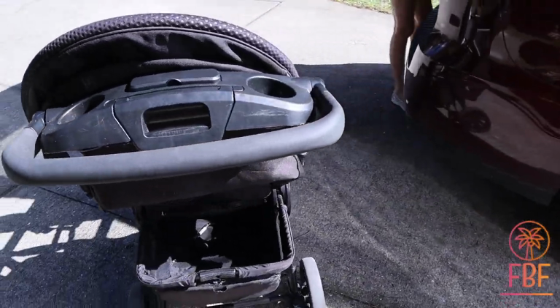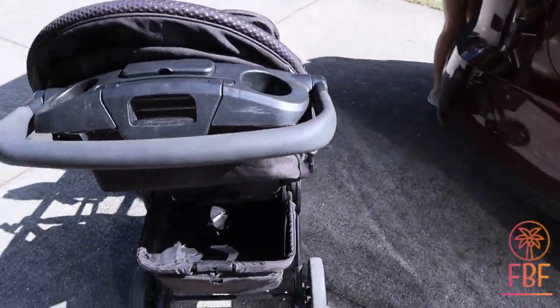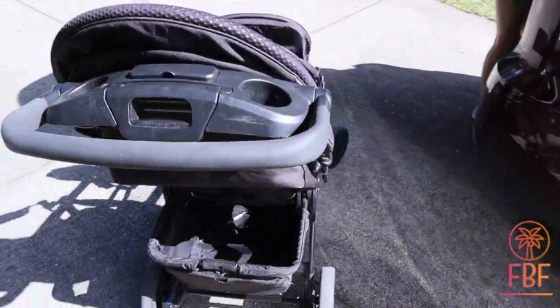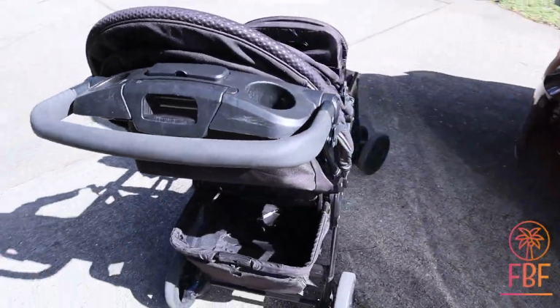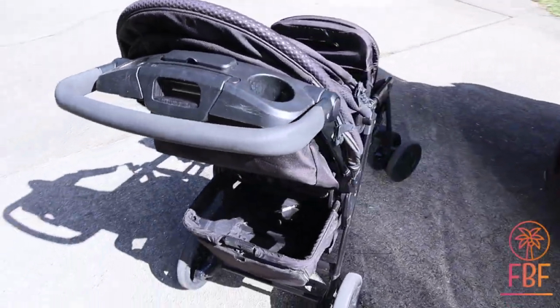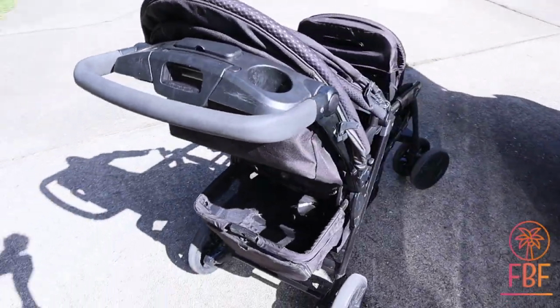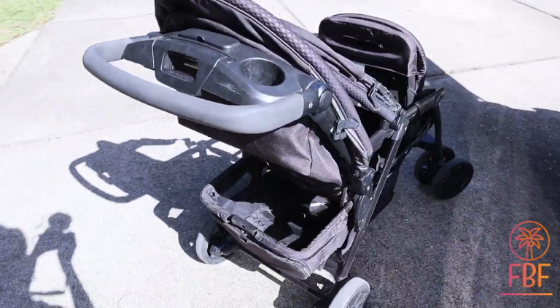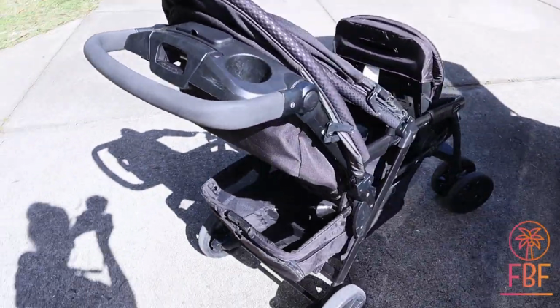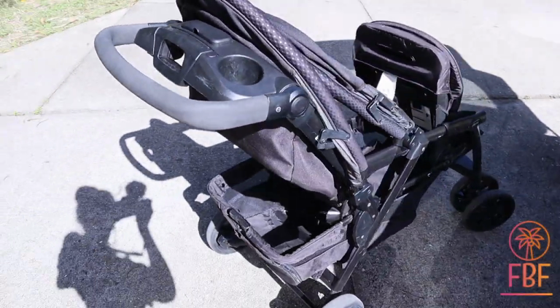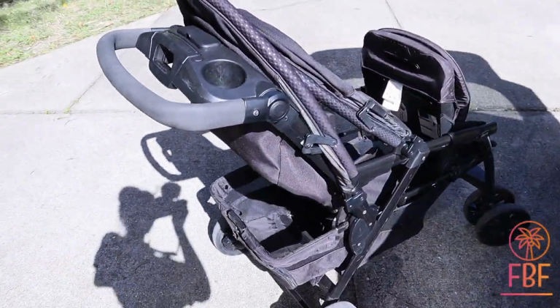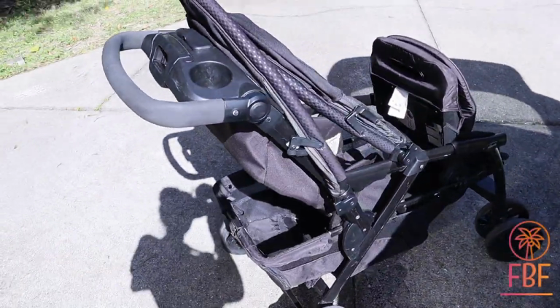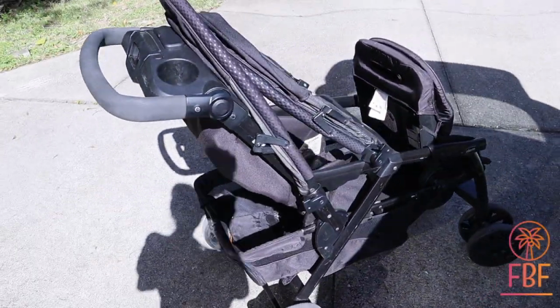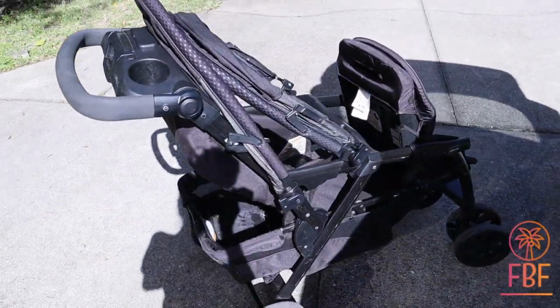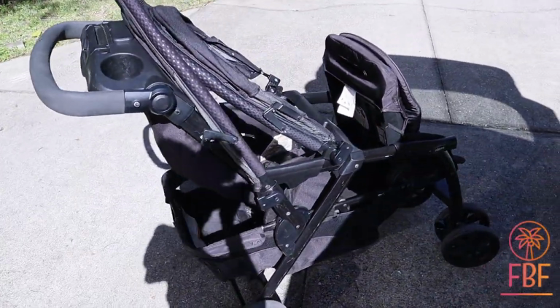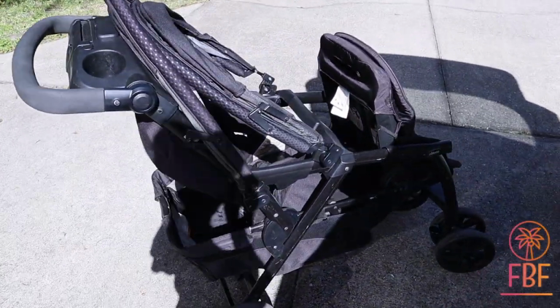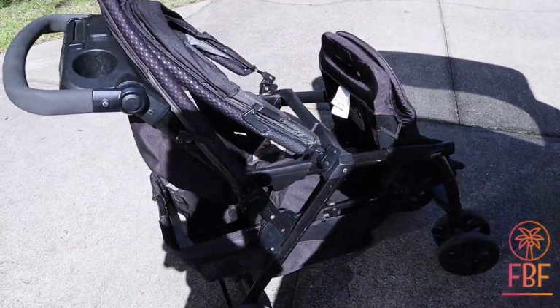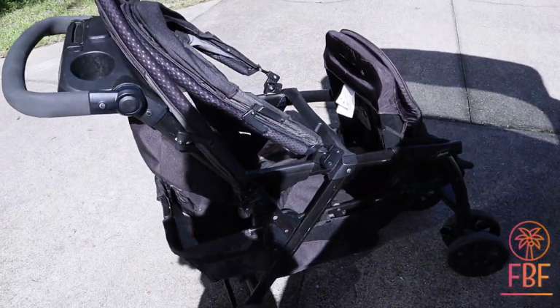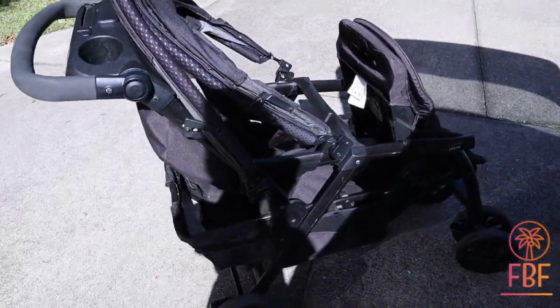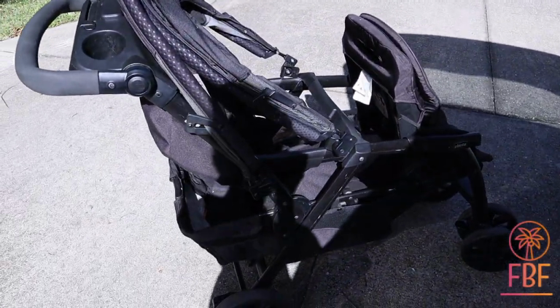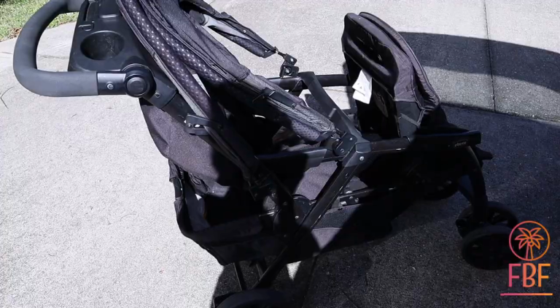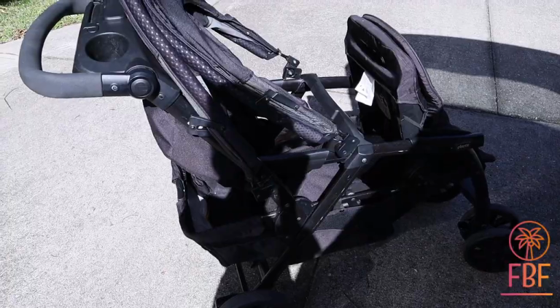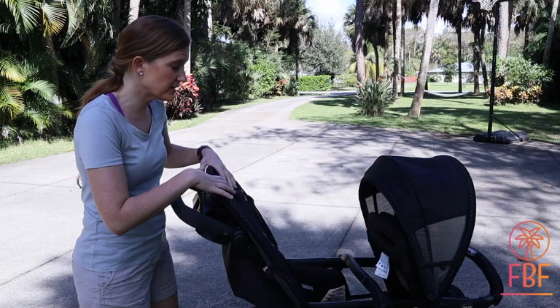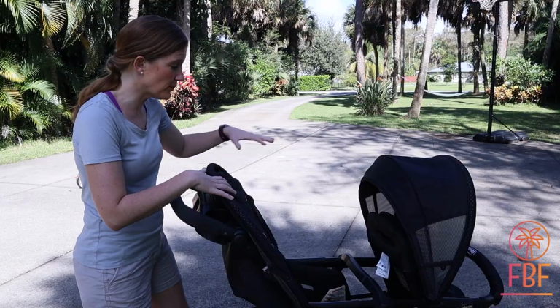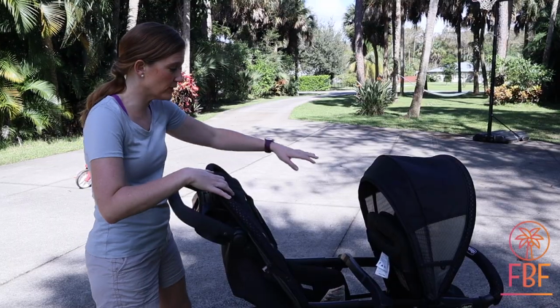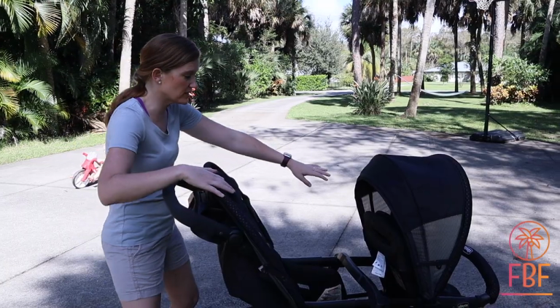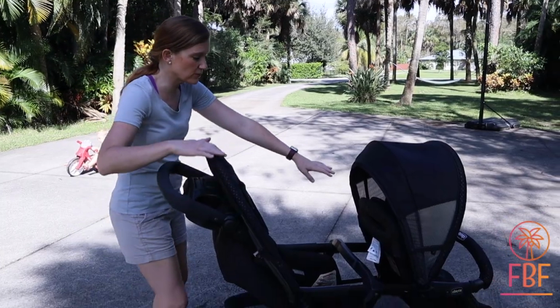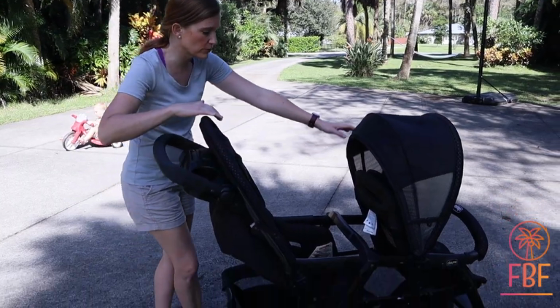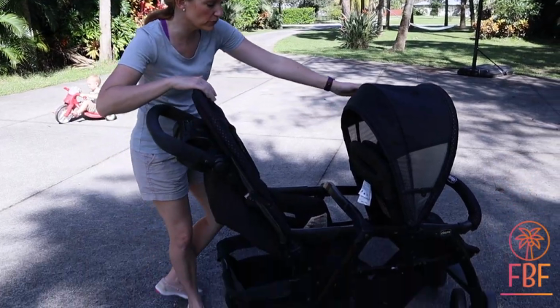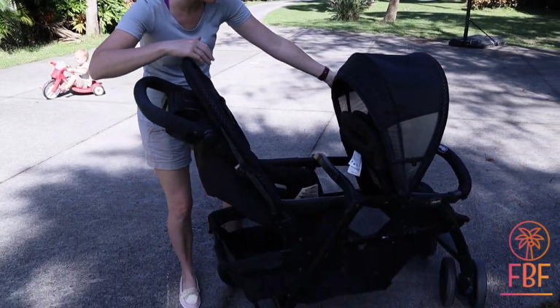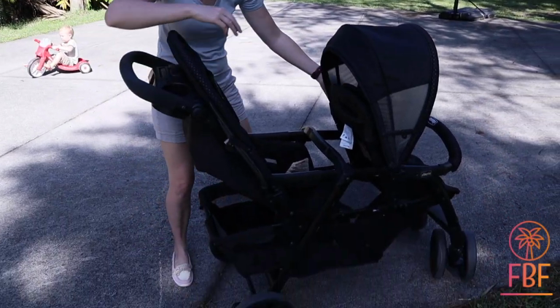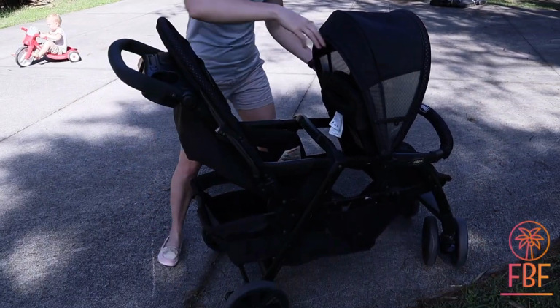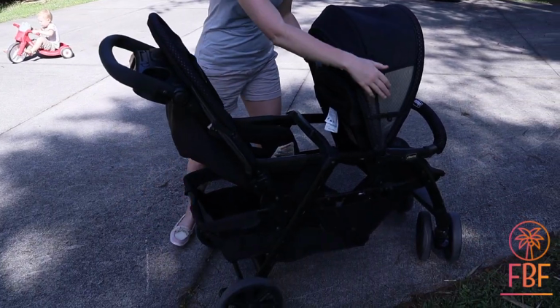It retails for $2.99, so it's a mid-range stroller. This is a permanent double — it is not a removable rumble seat.